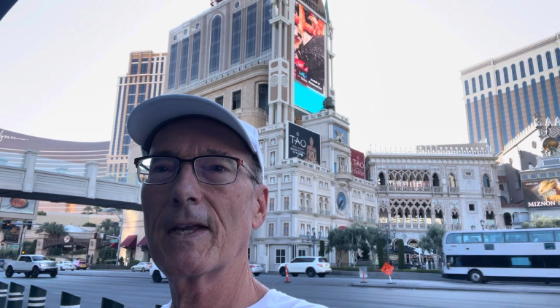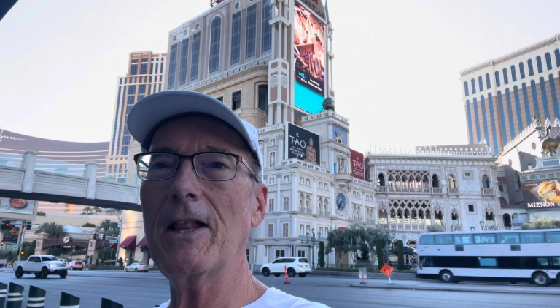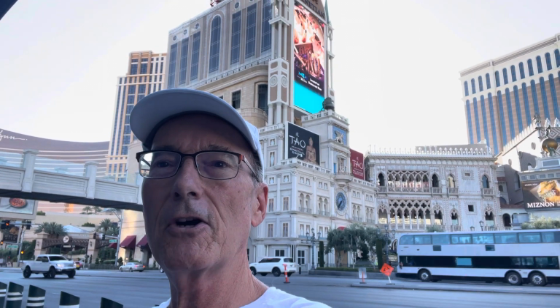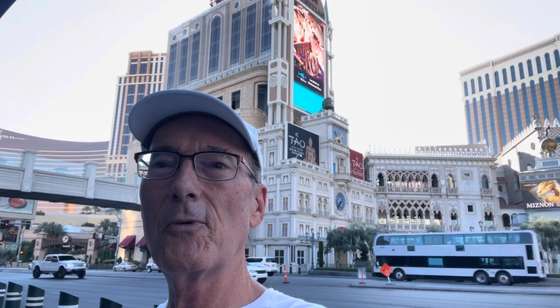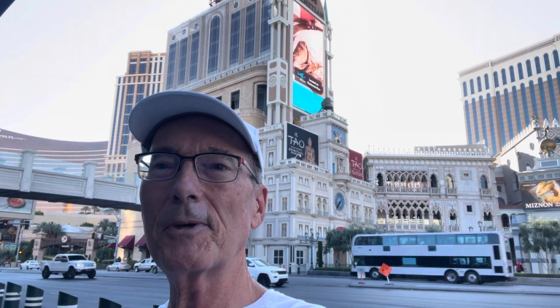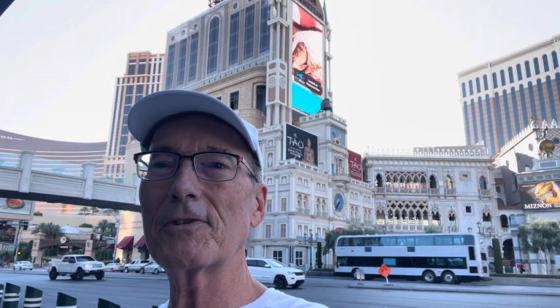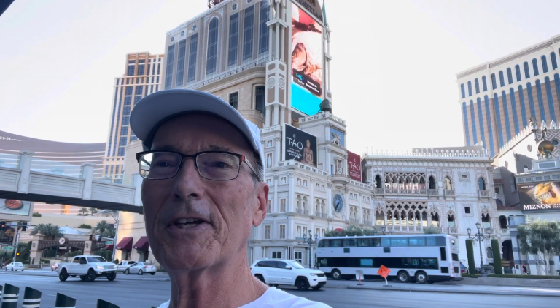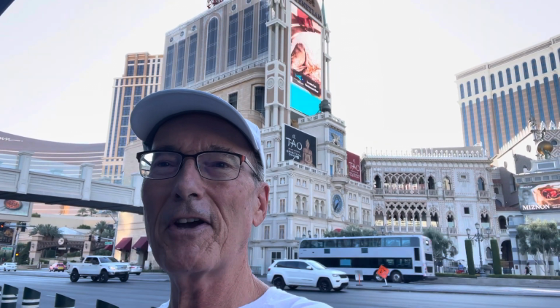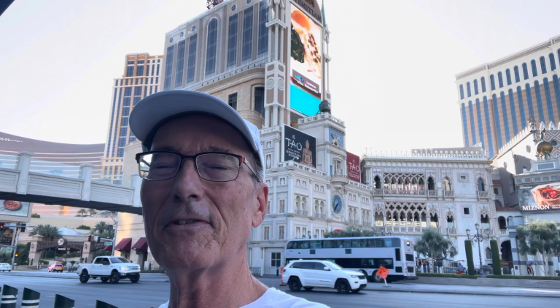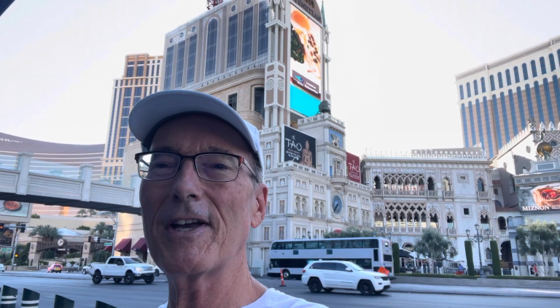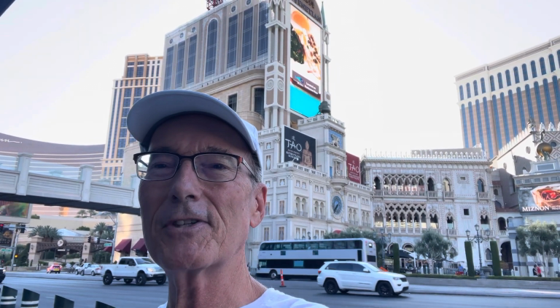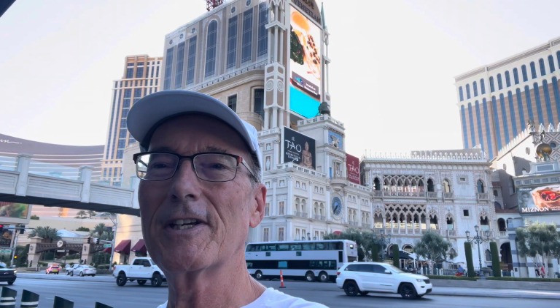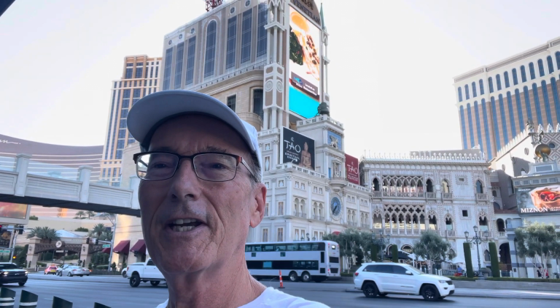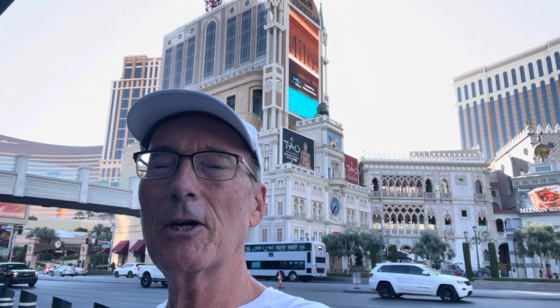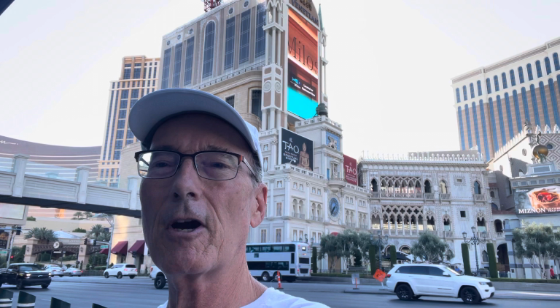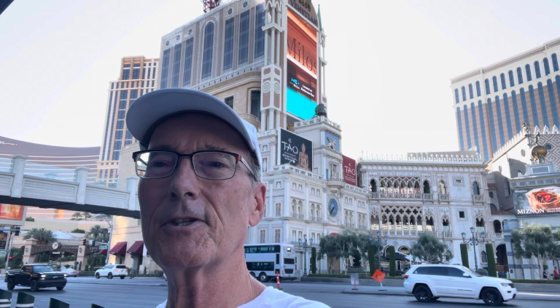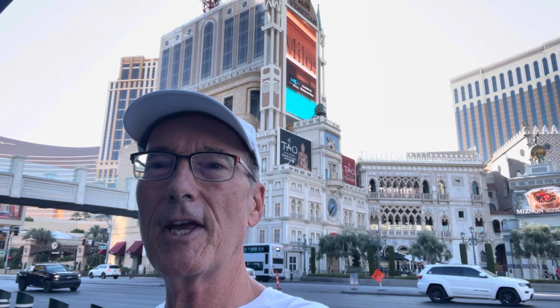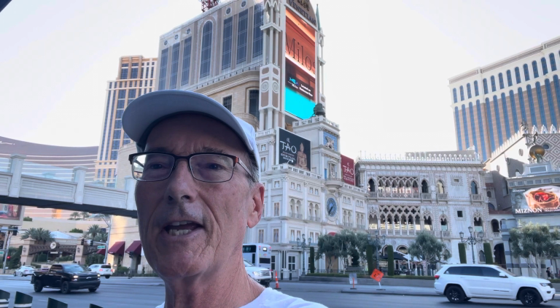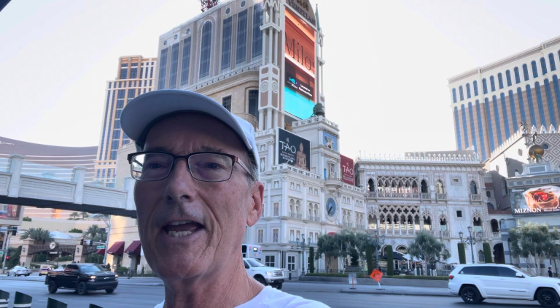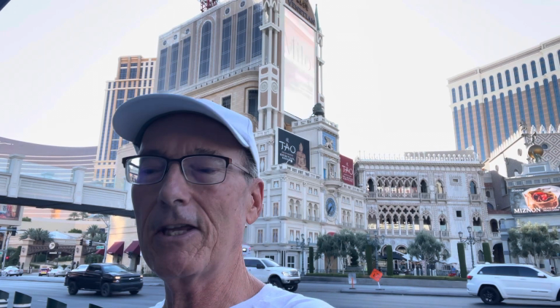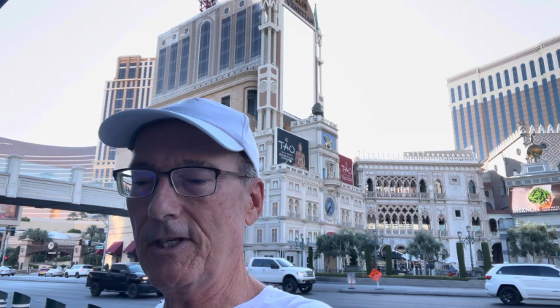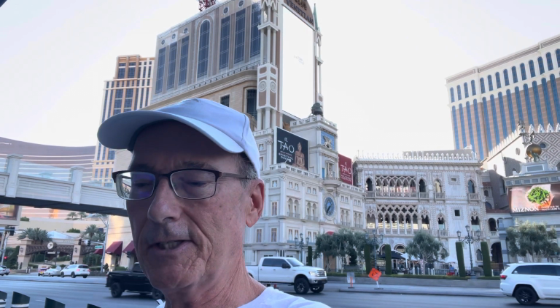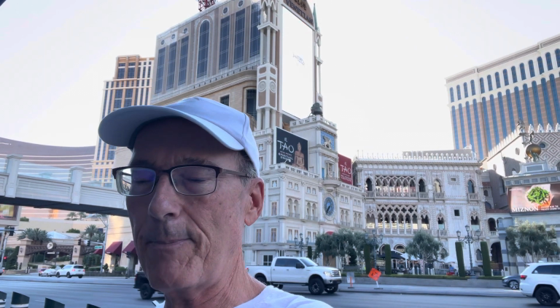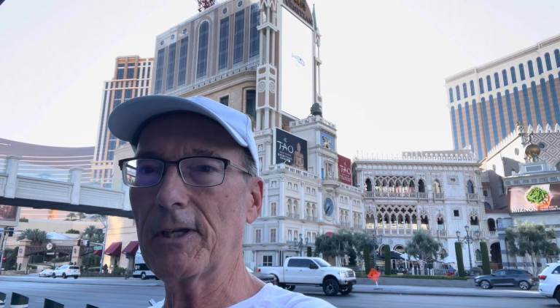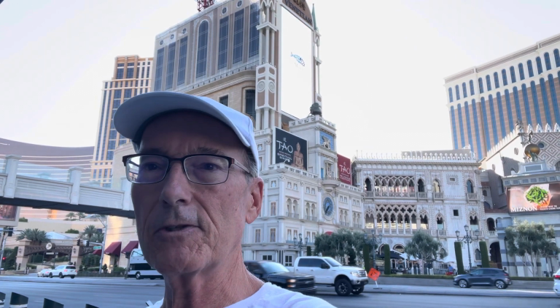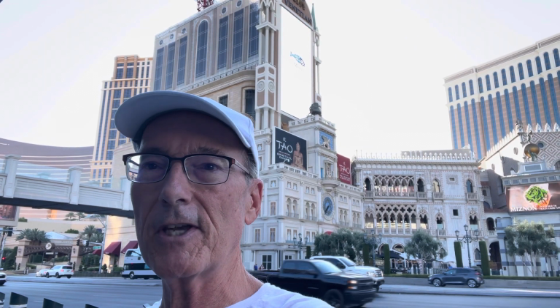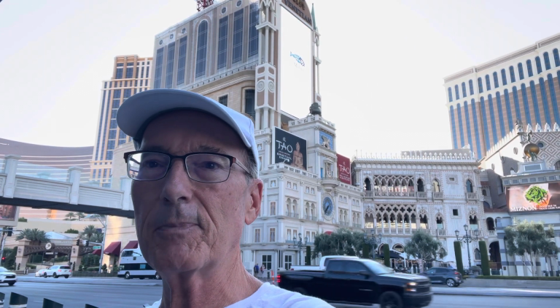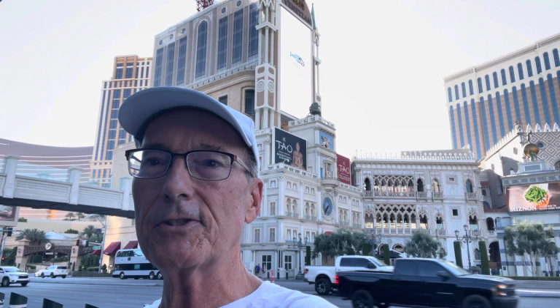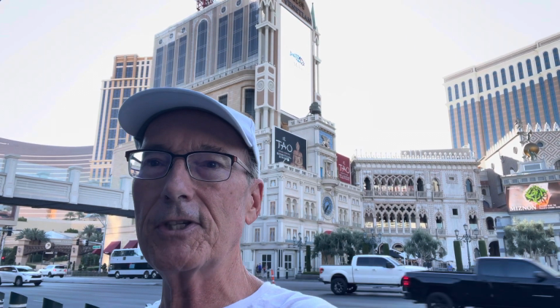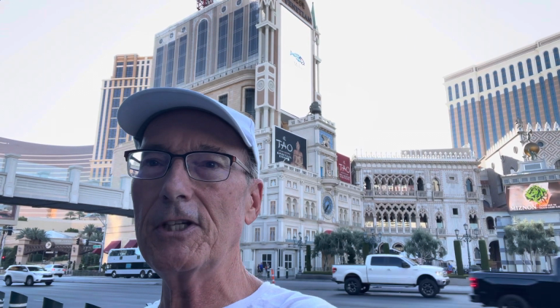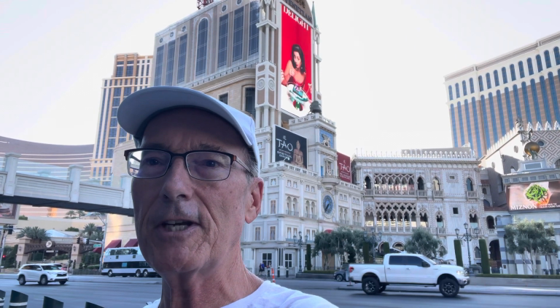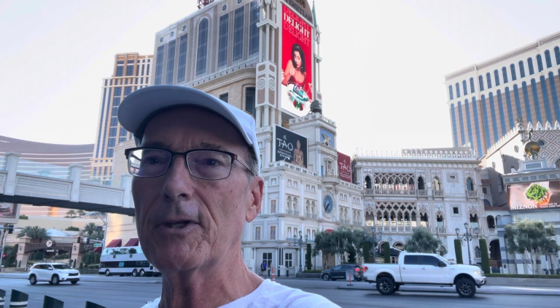Hello and welcome to At Your Vegas Value Advisor. Today the topic is best places to eat cheaply.